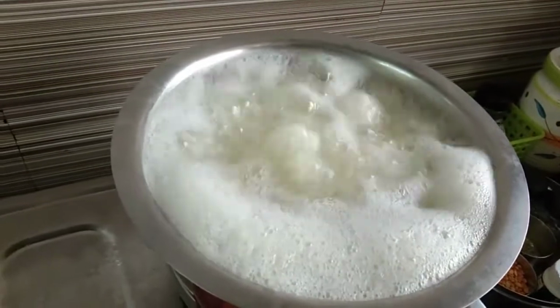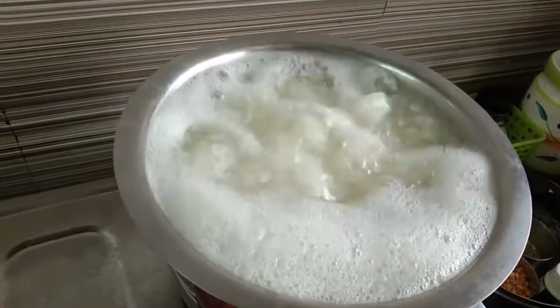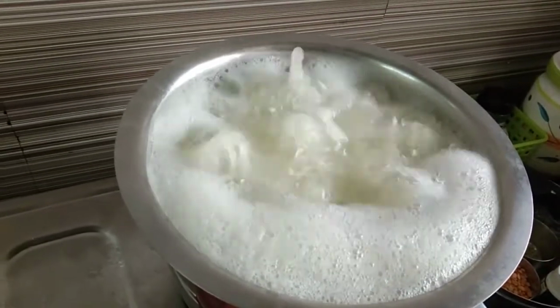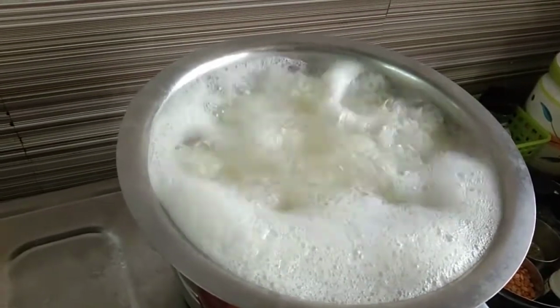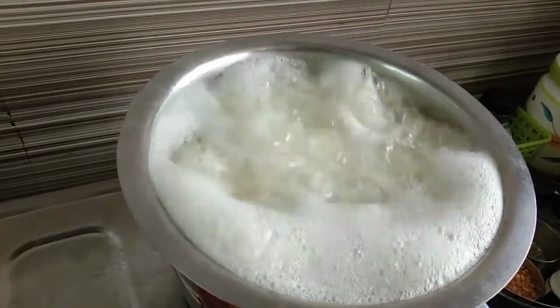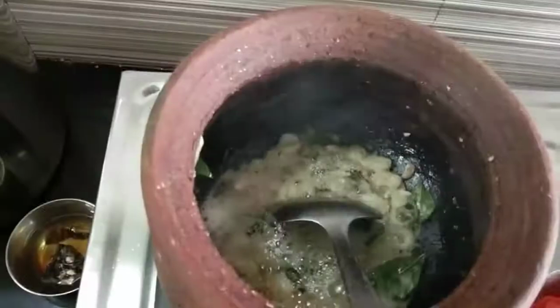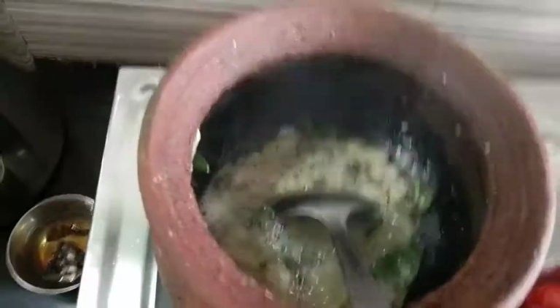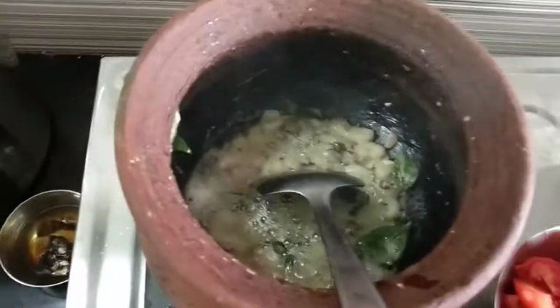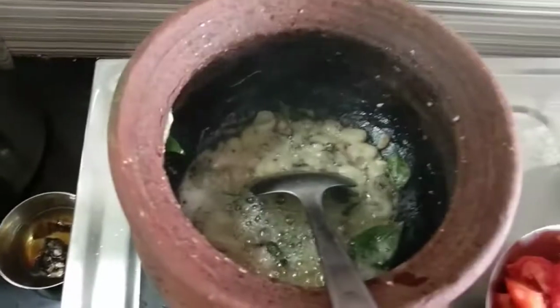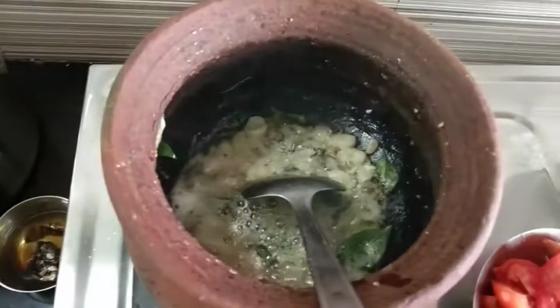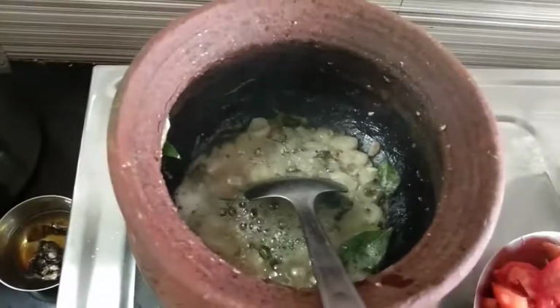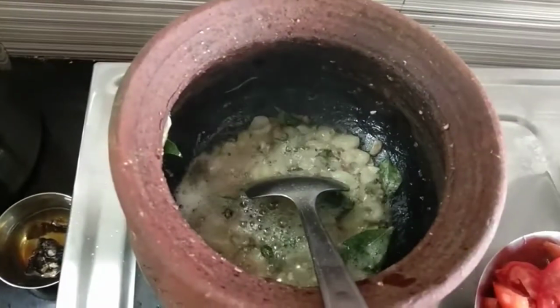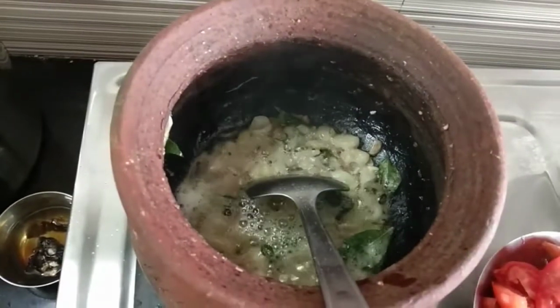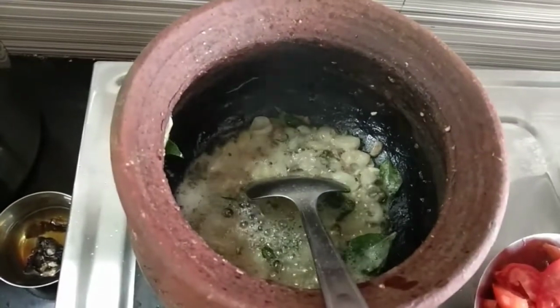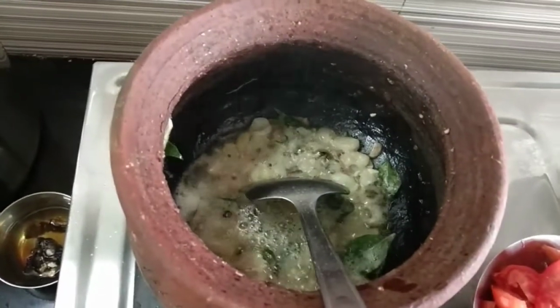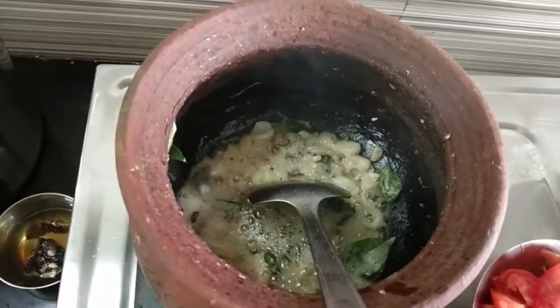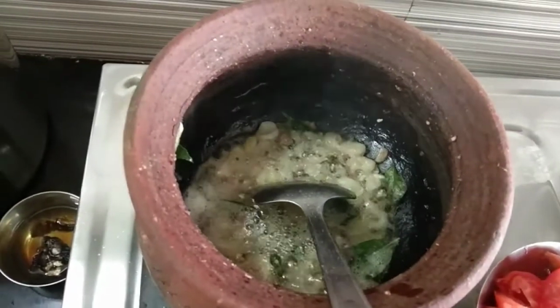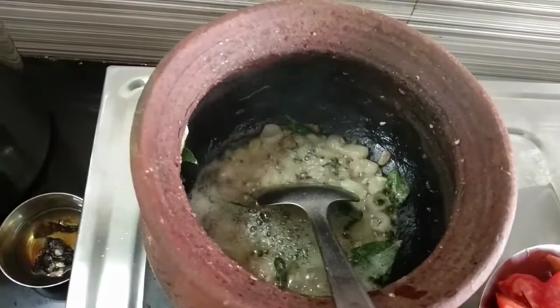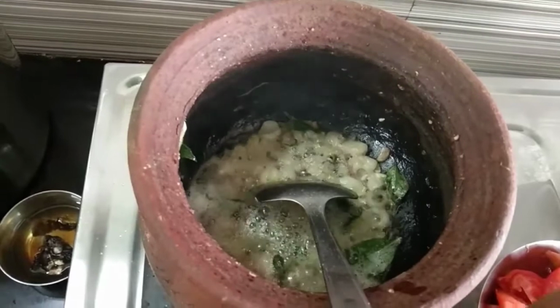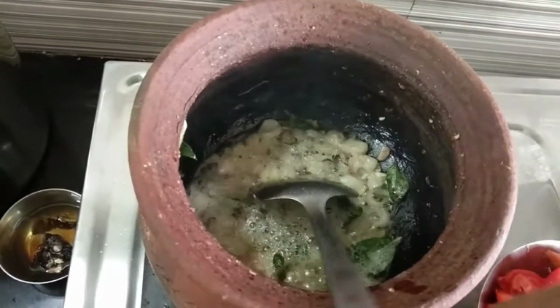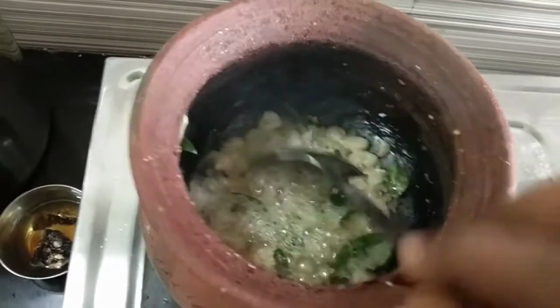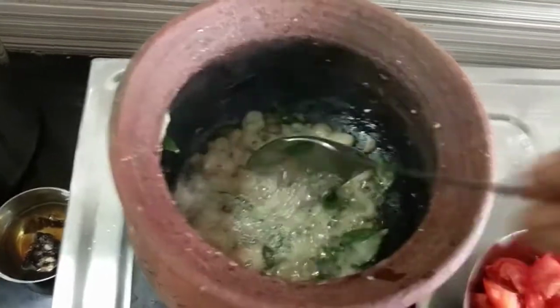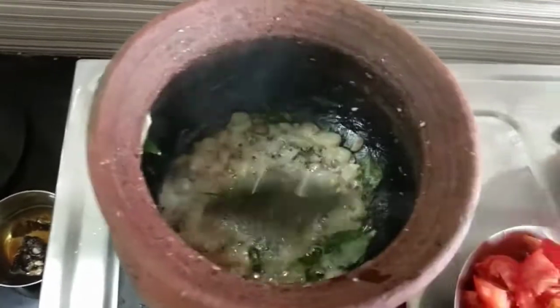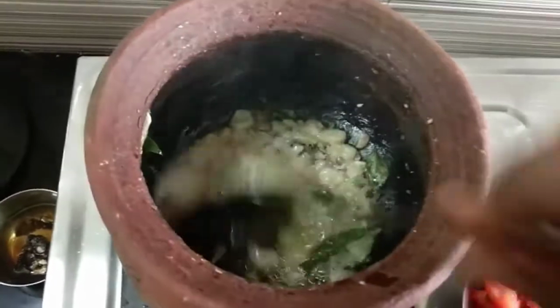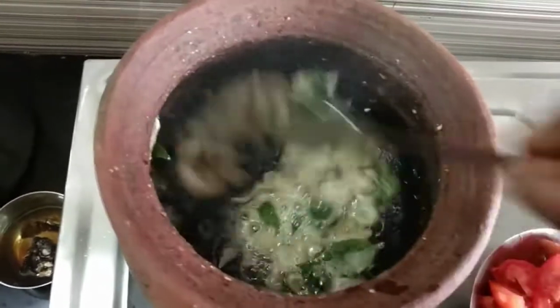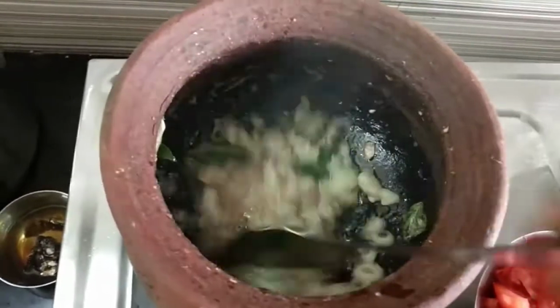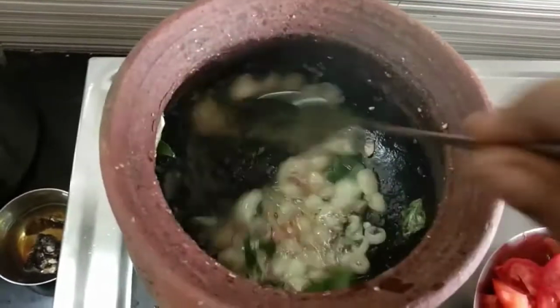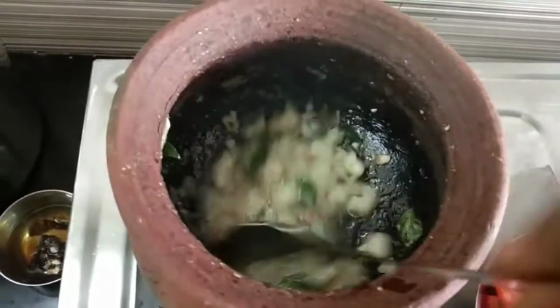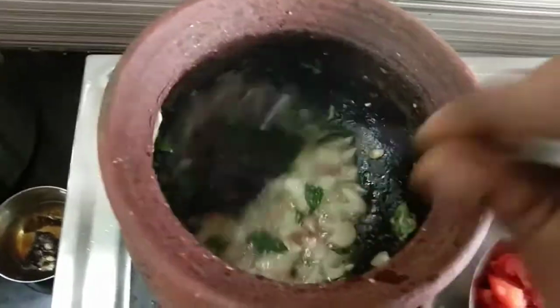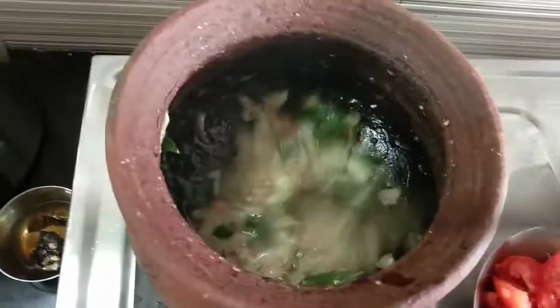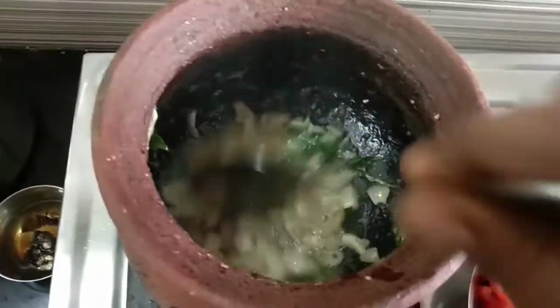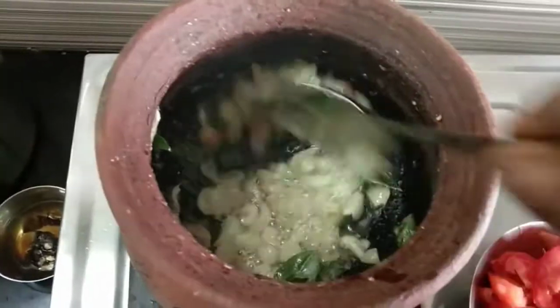Let's get started. What are we doing? What do you do? I'm going to be doing the food.